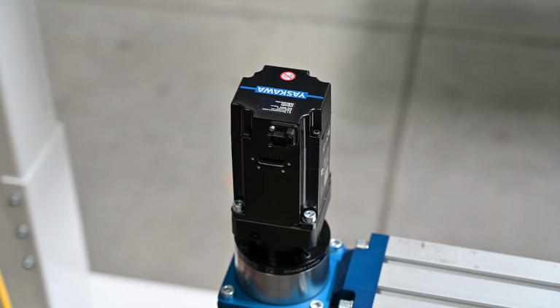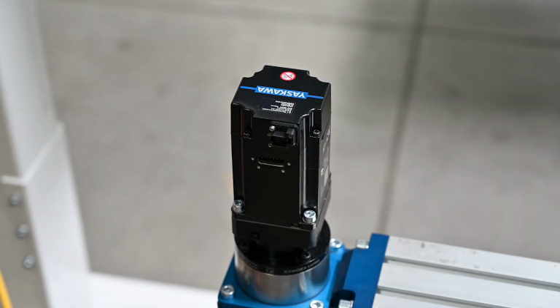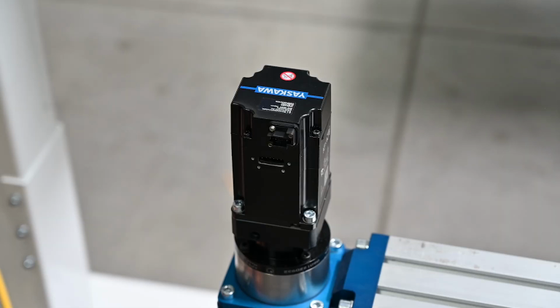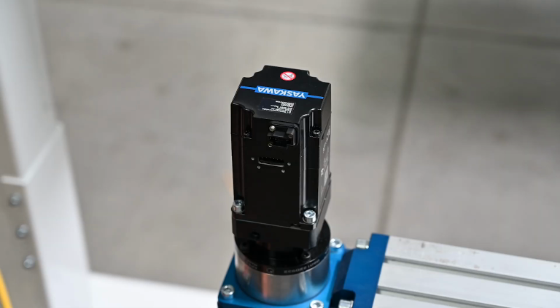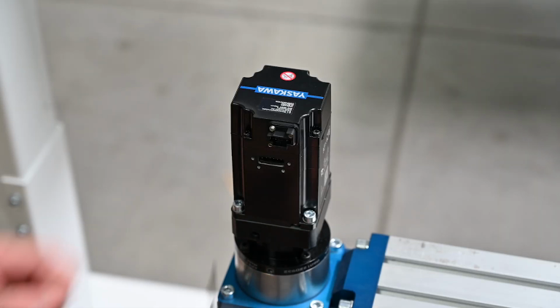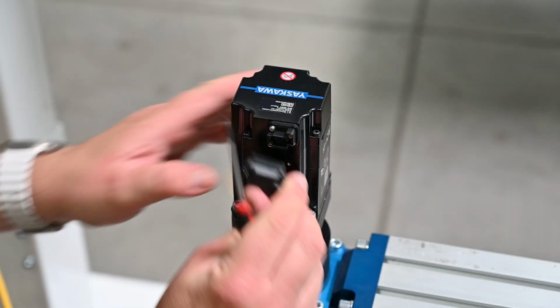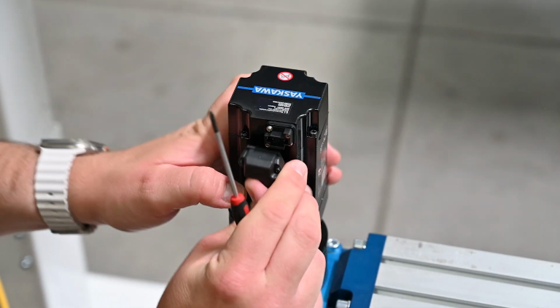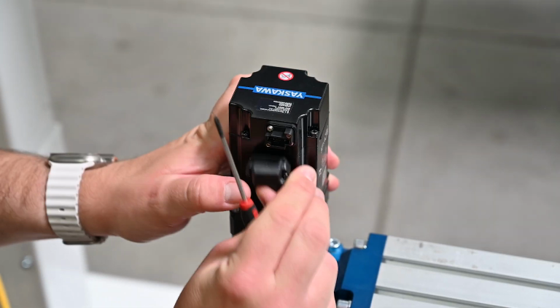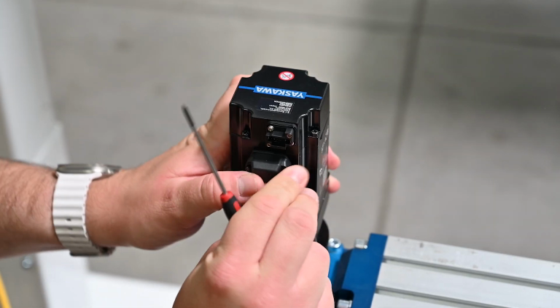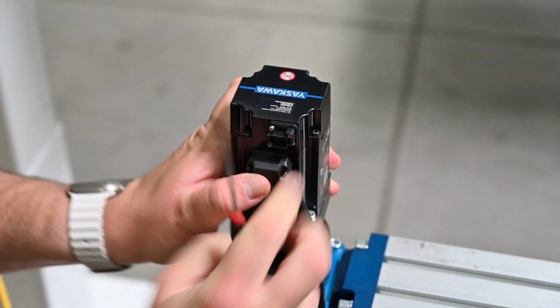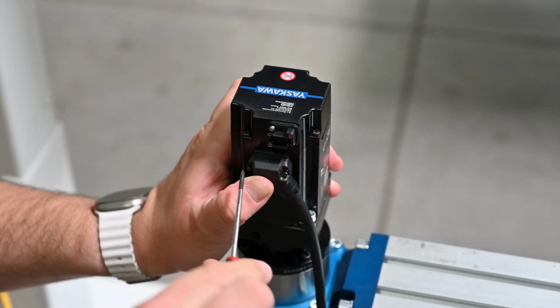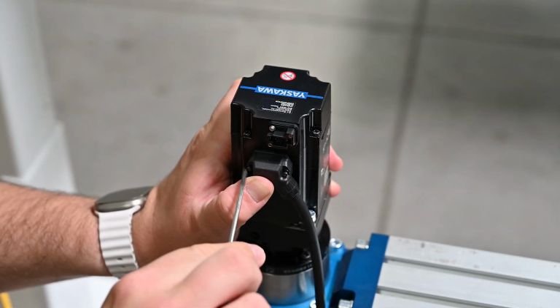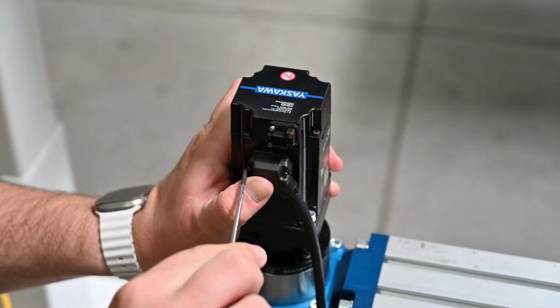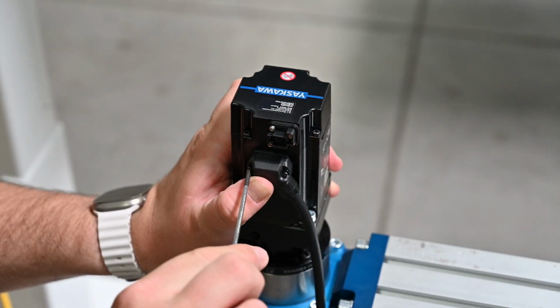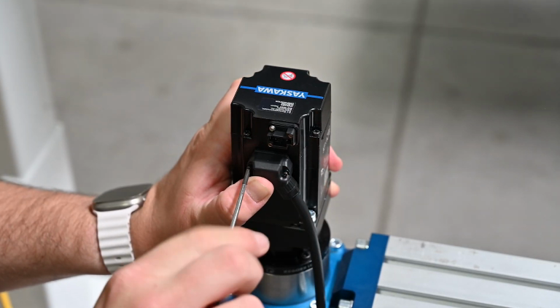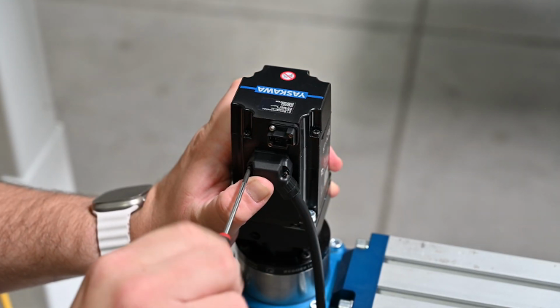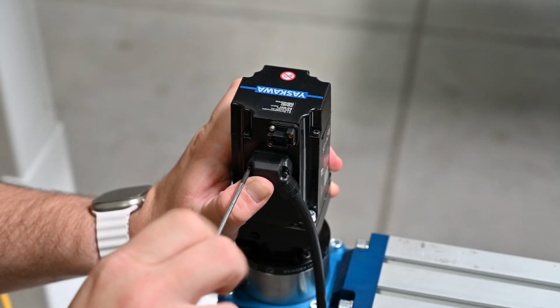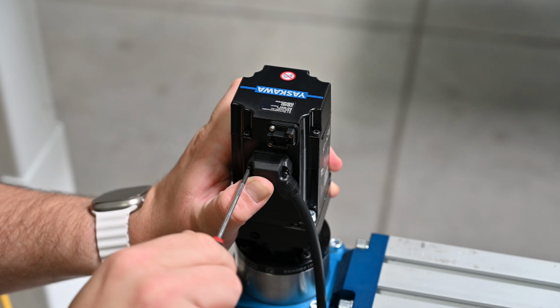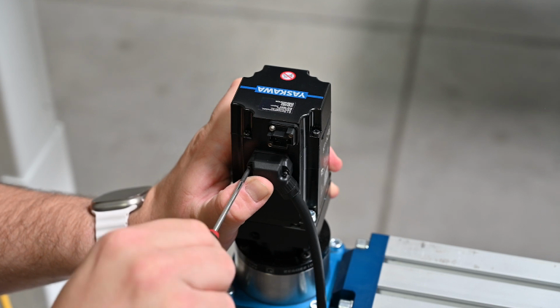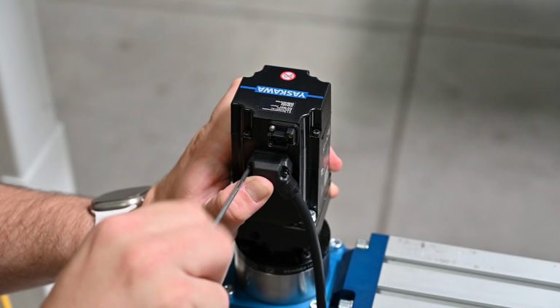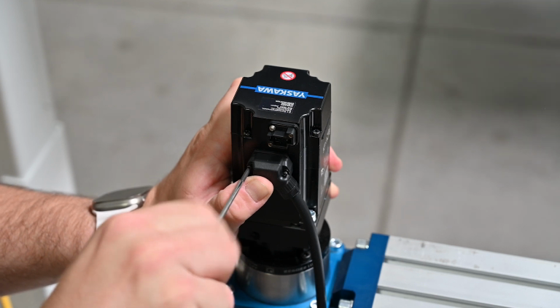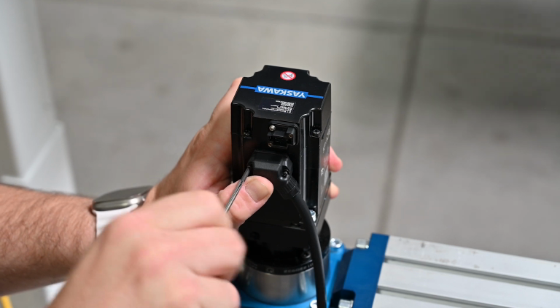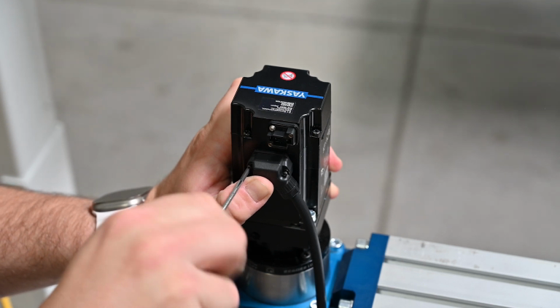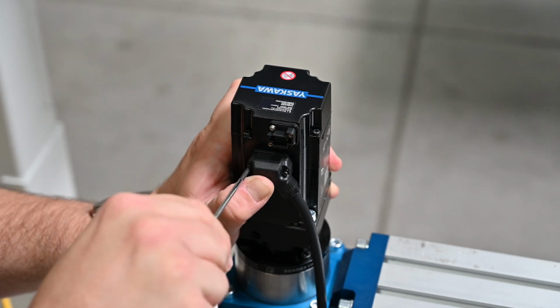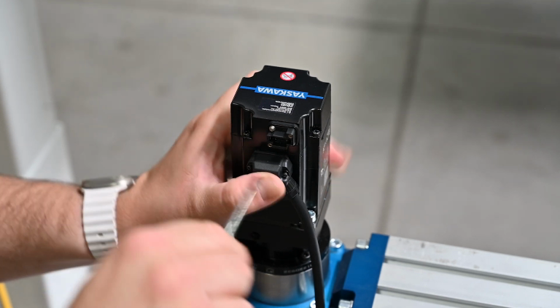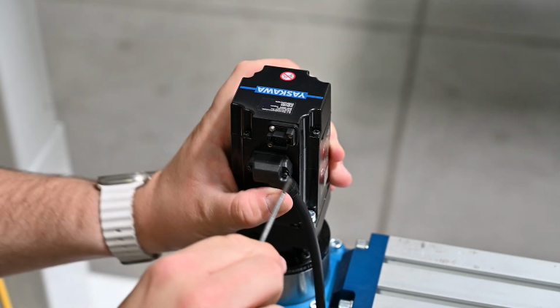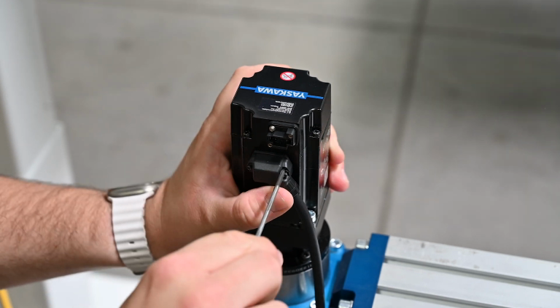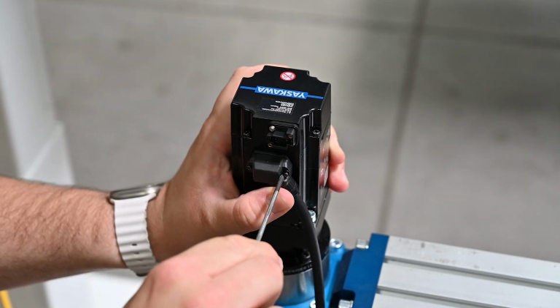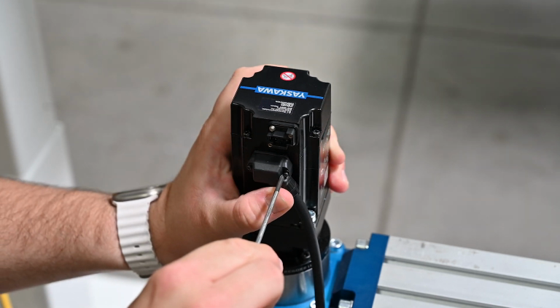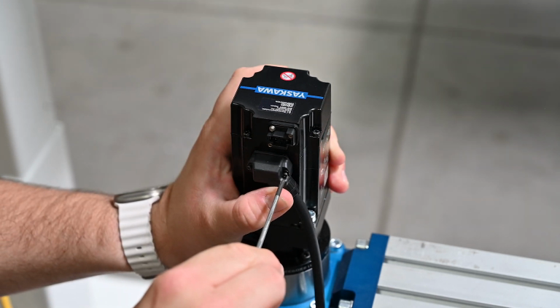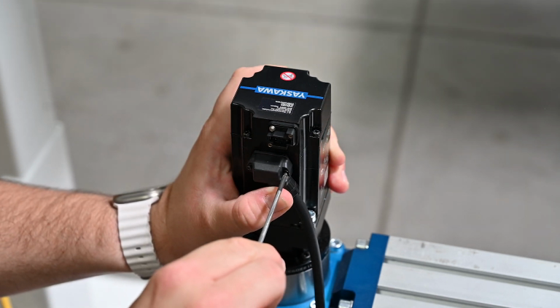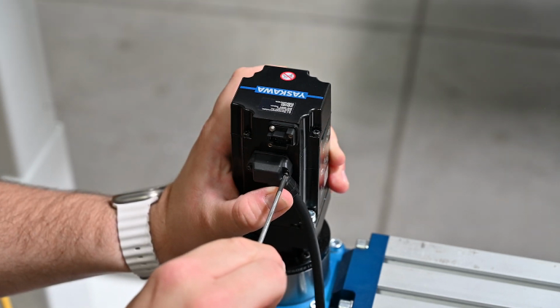Connect the motor power and encoder cable to the motor. The encoder cable will plug into the top, and the power cable will plug in on the bottom.